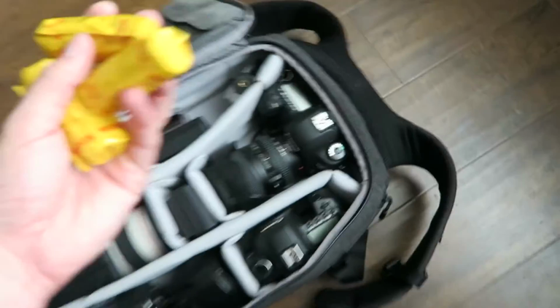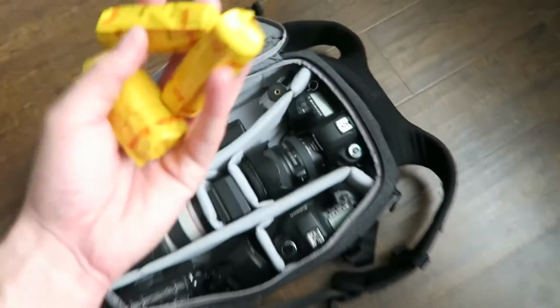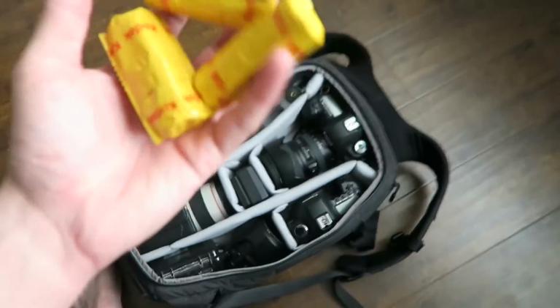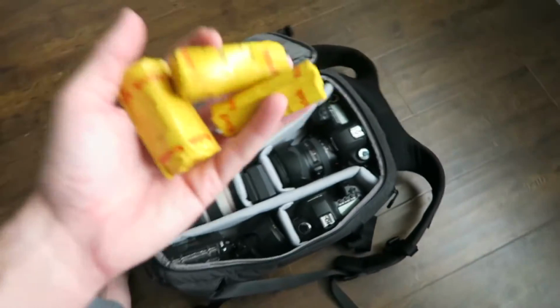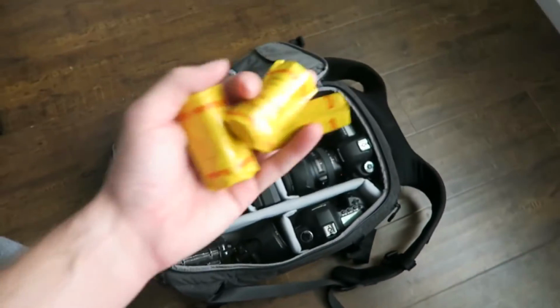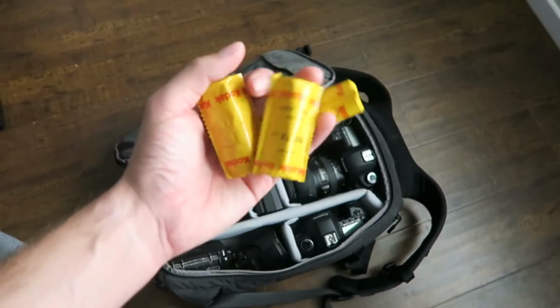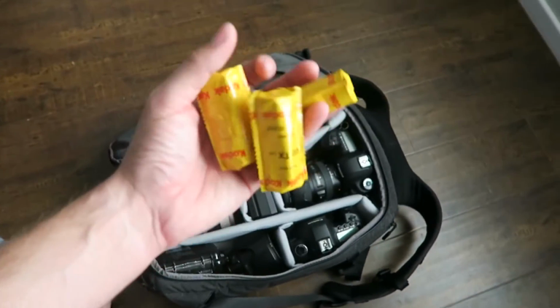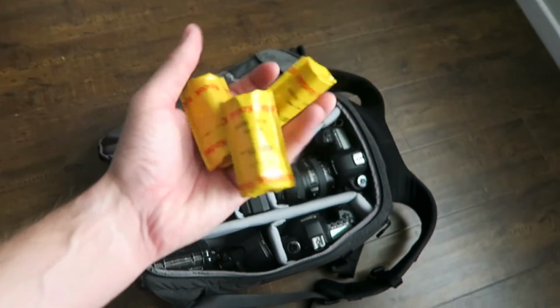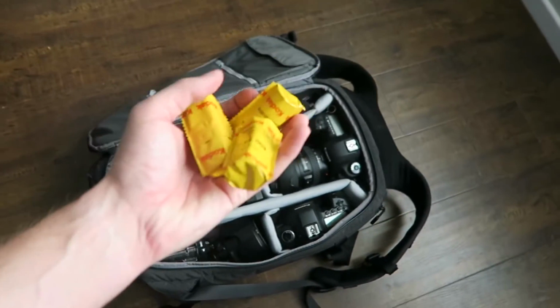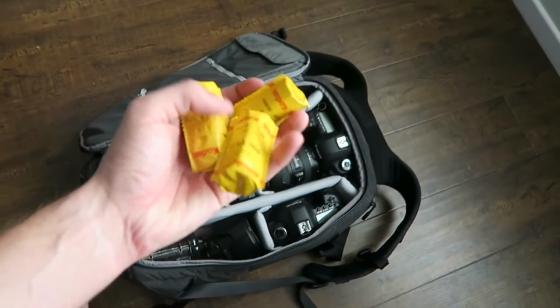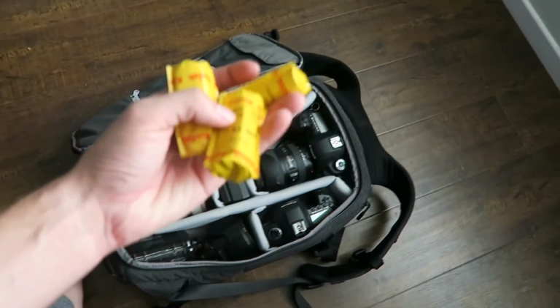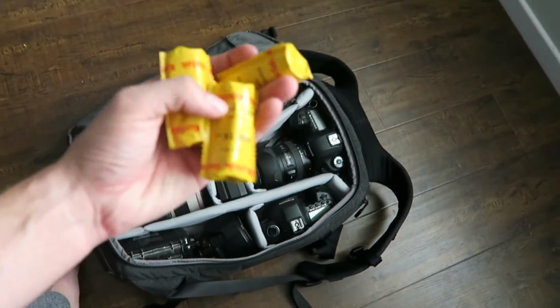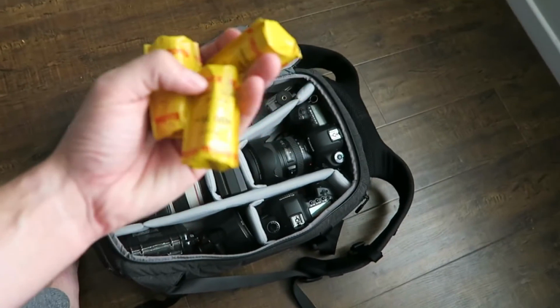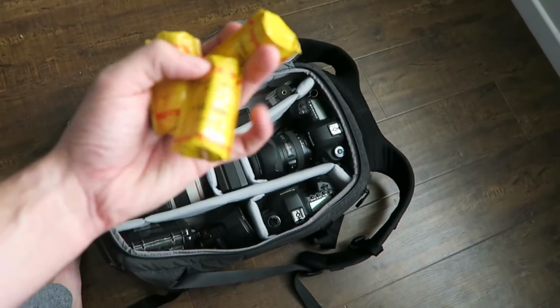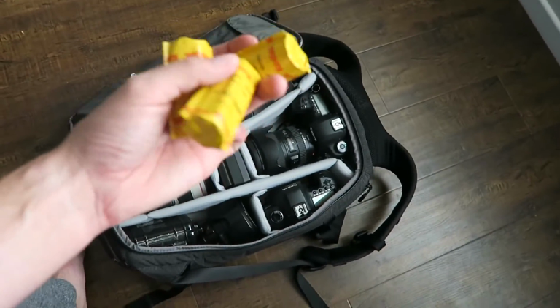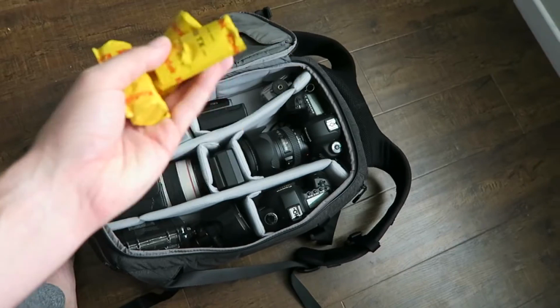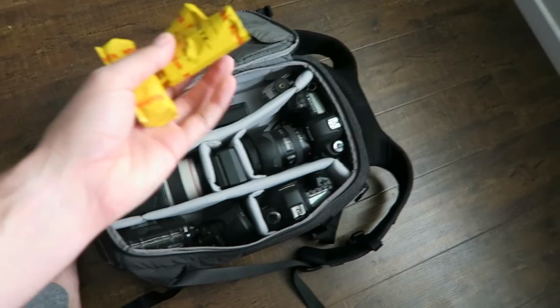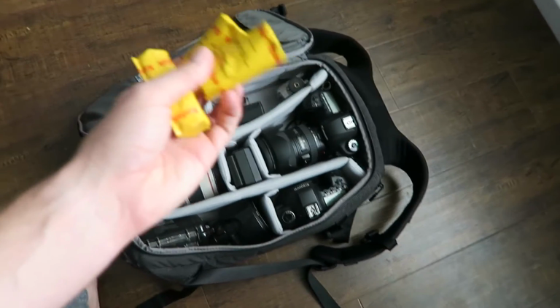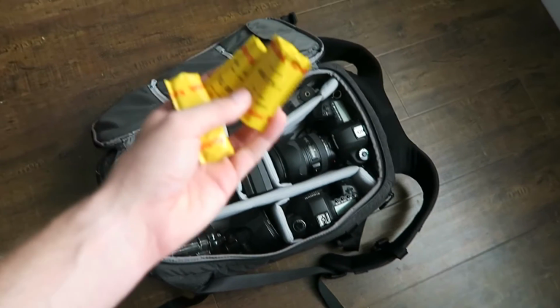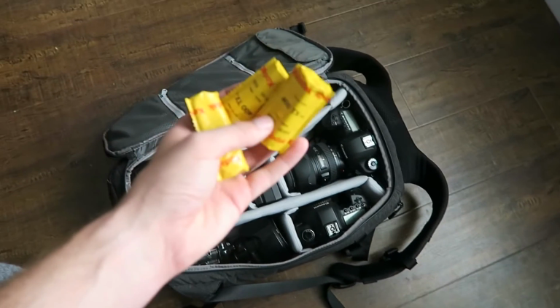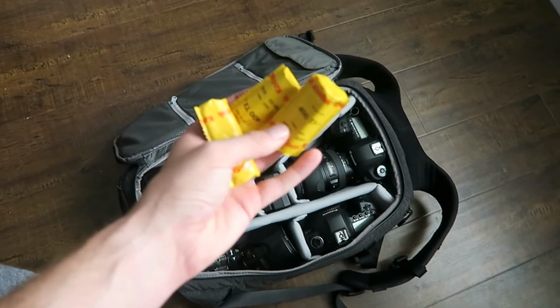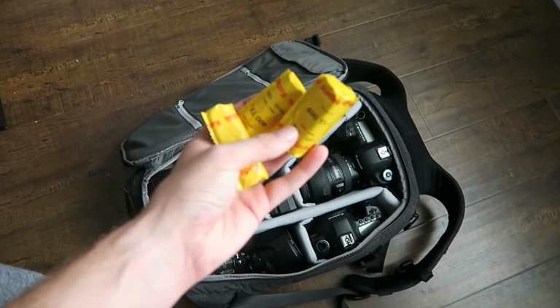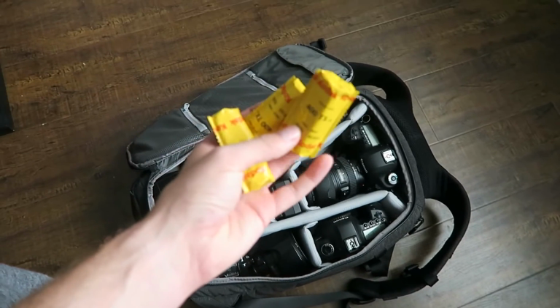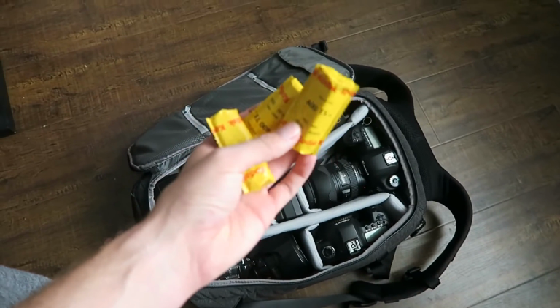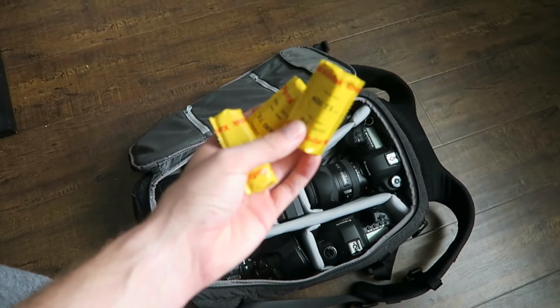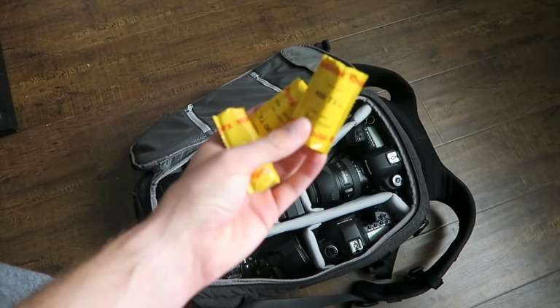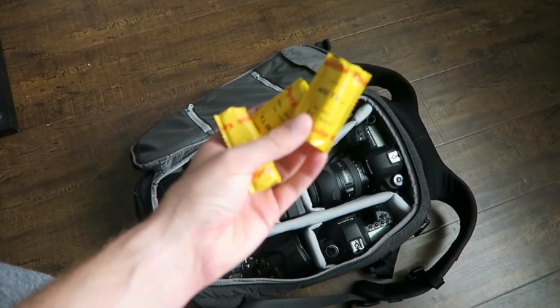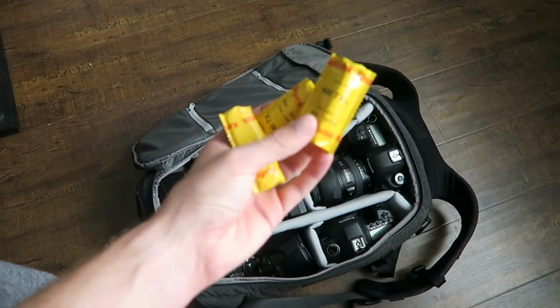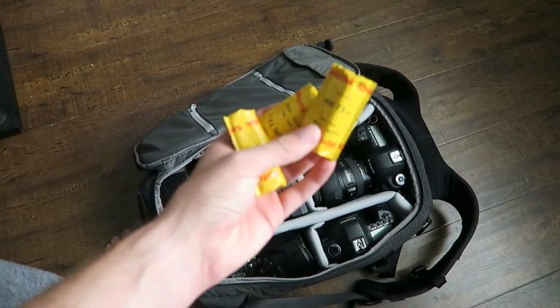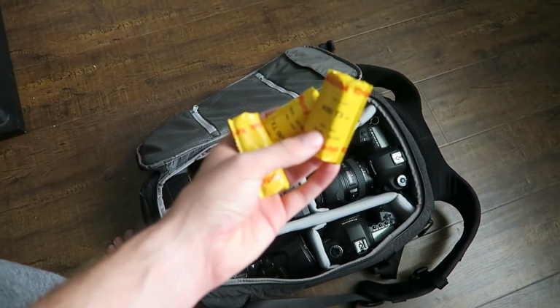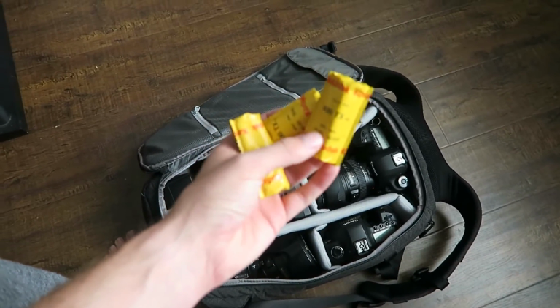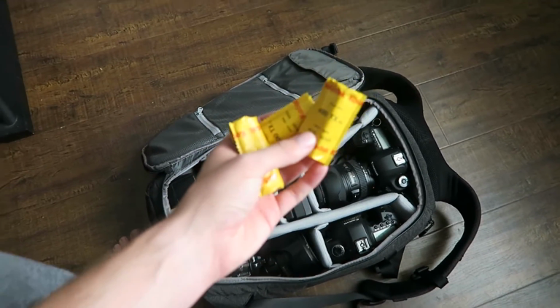I got film — I got Kodak 400 TX black and white film, medium format.